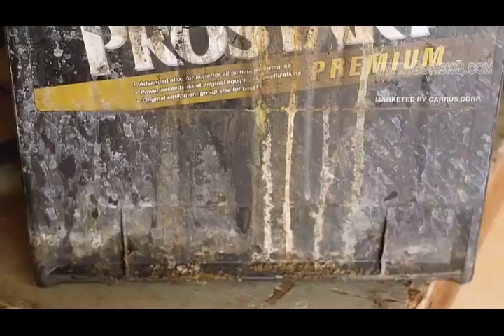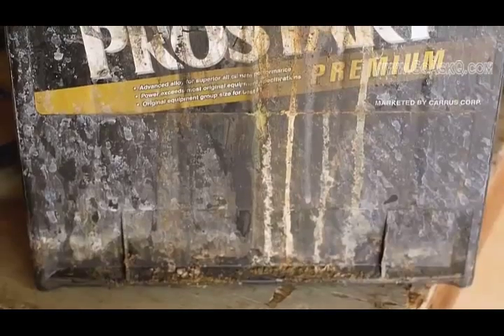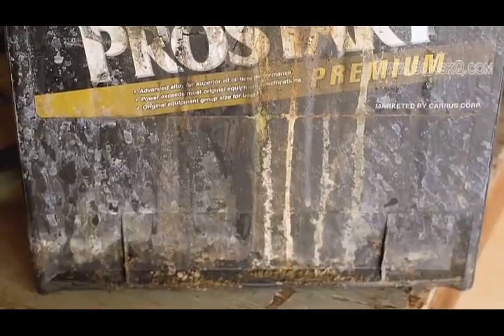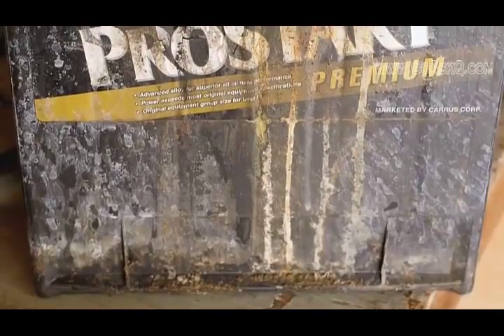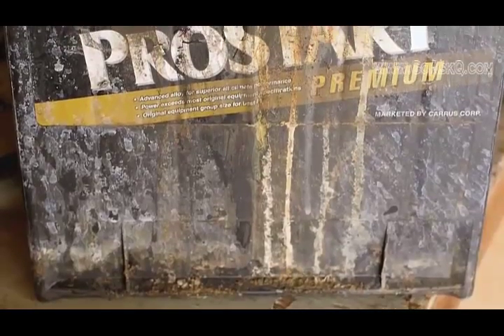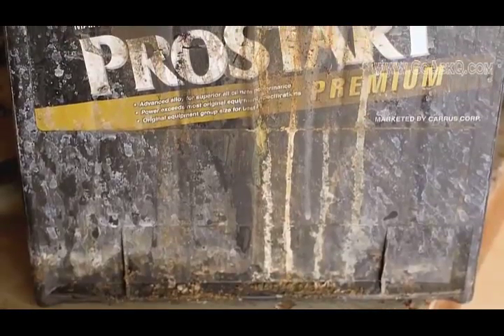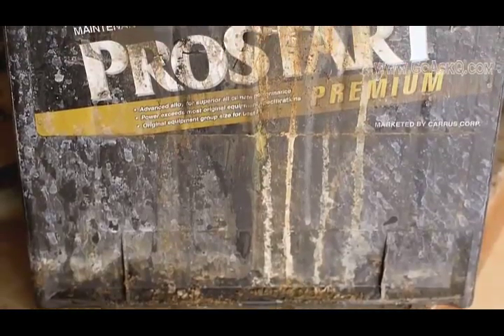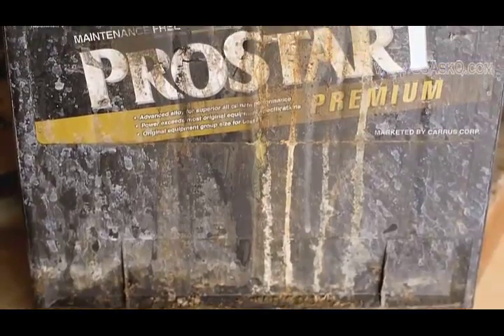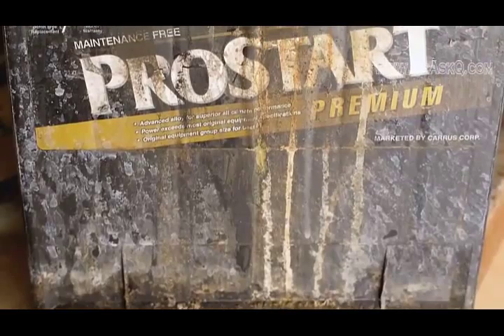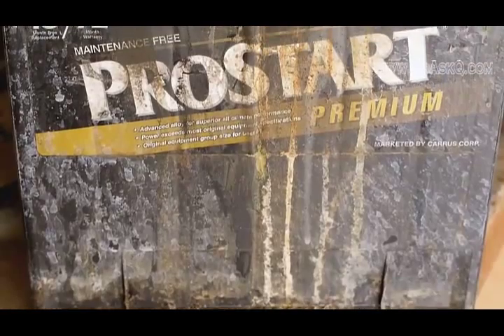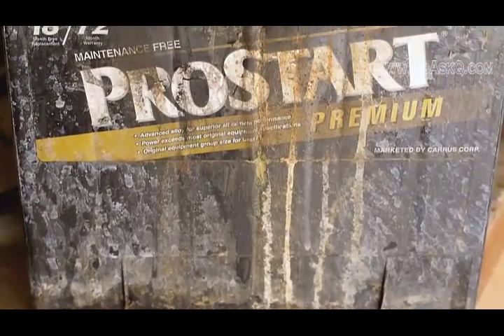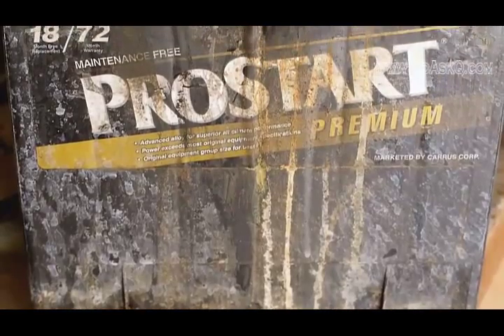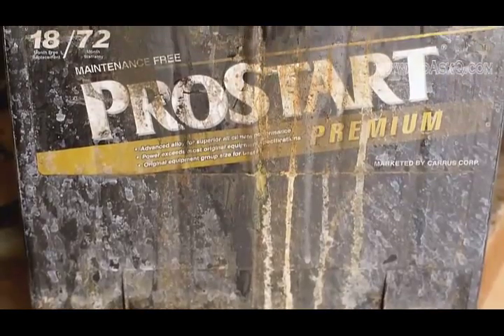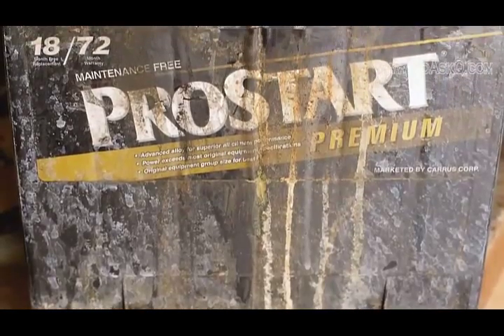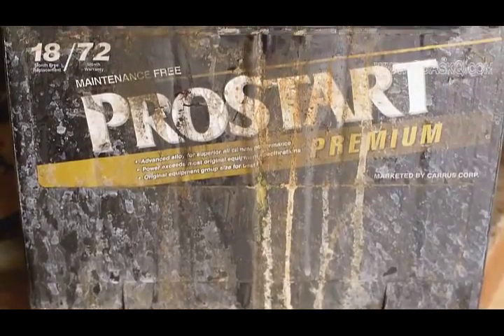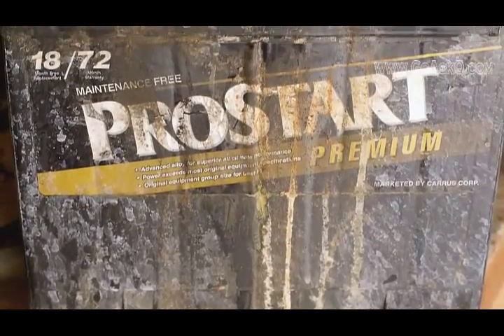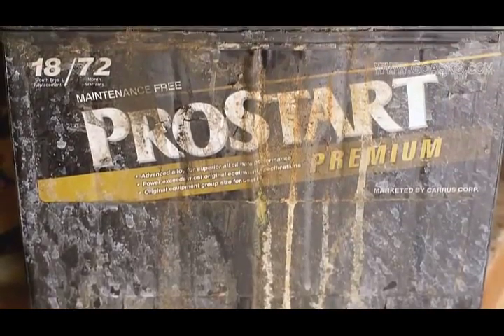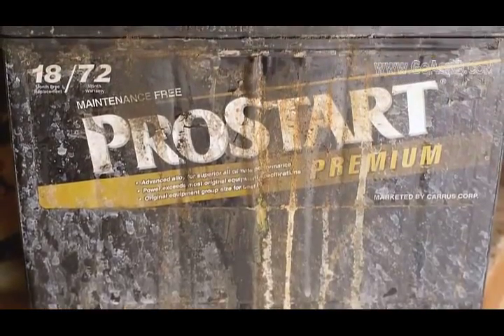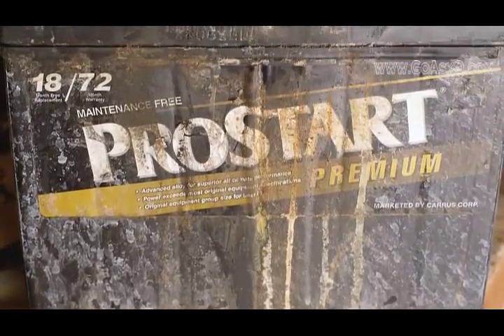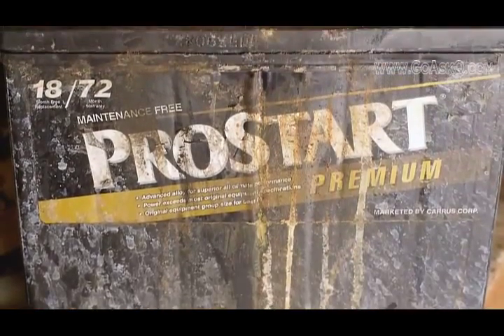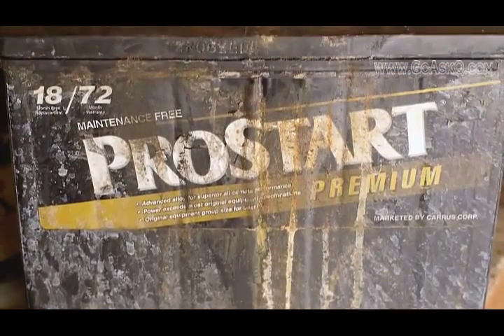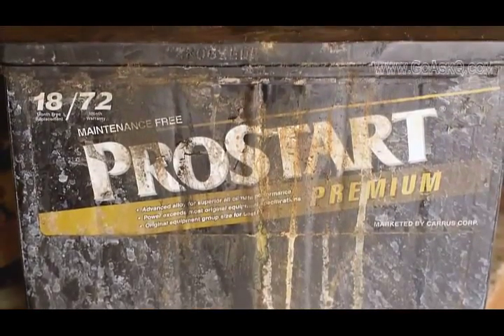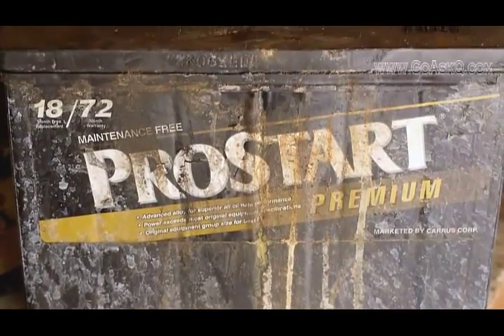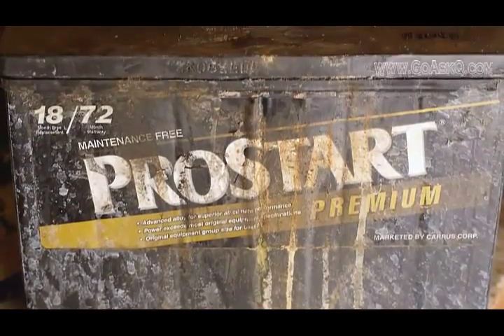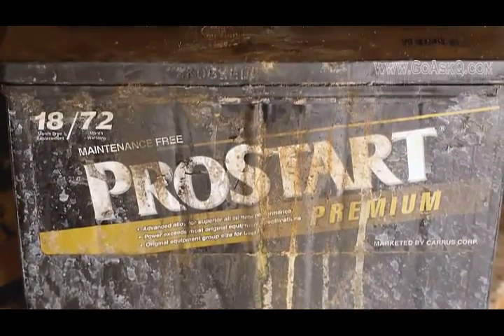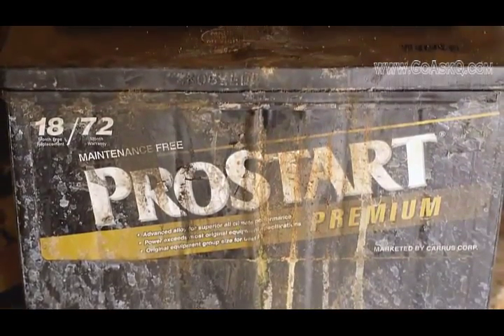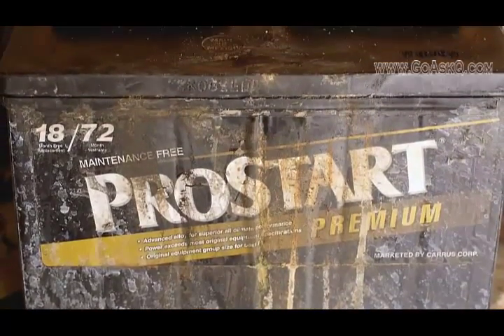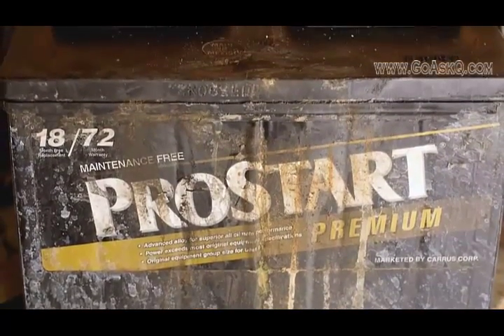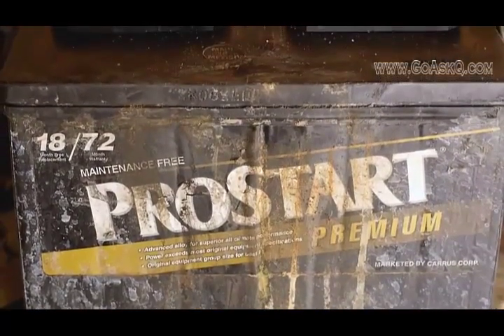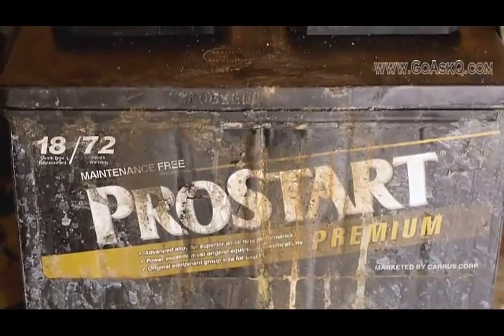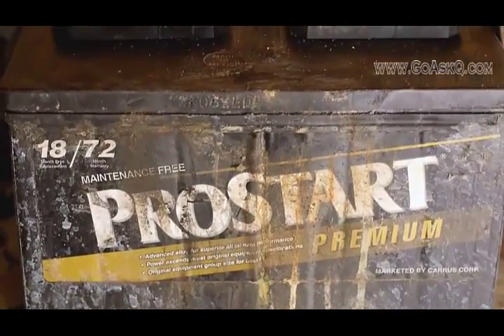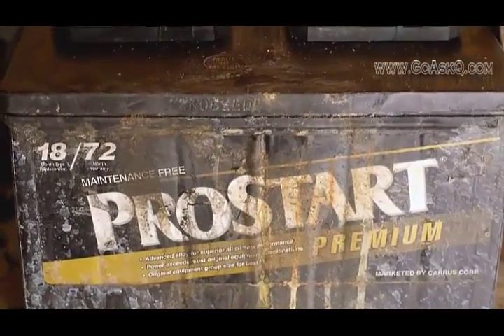They're heavy, they're filled with lead and sulfuric acid, and they usually don't last very long, especially in very hot or cold weather.